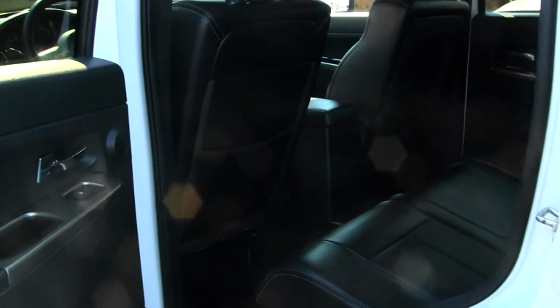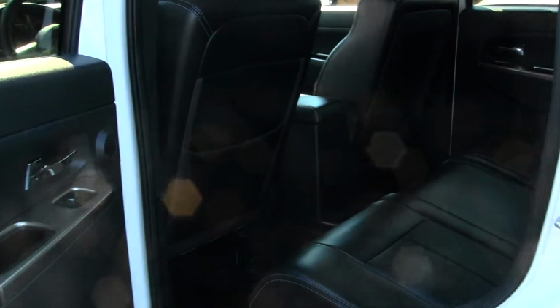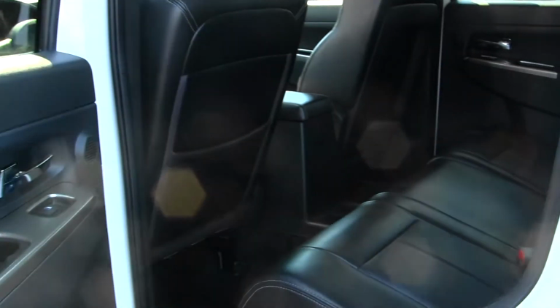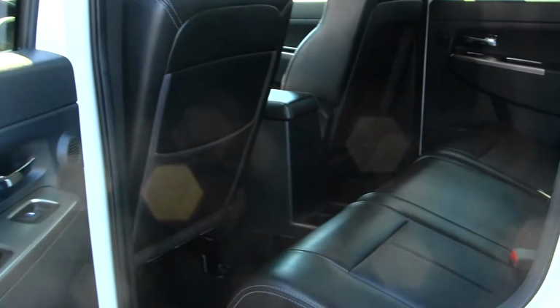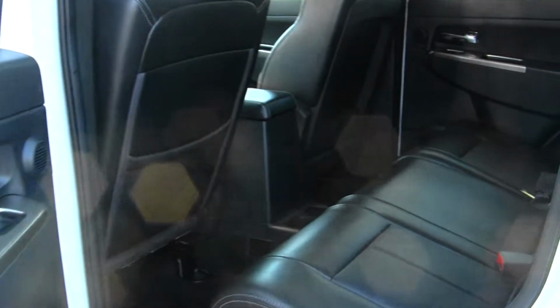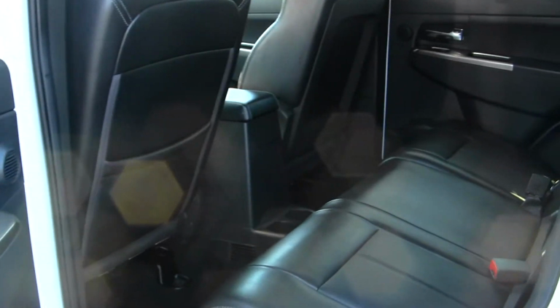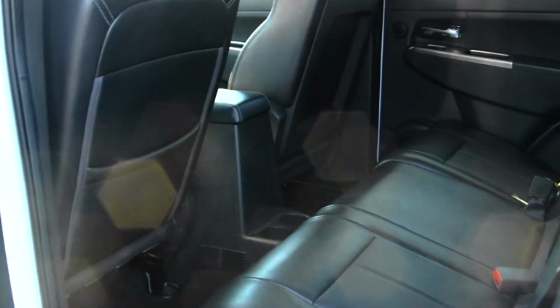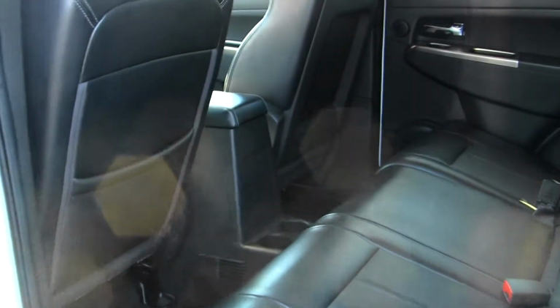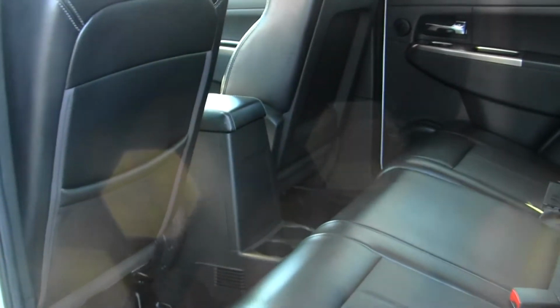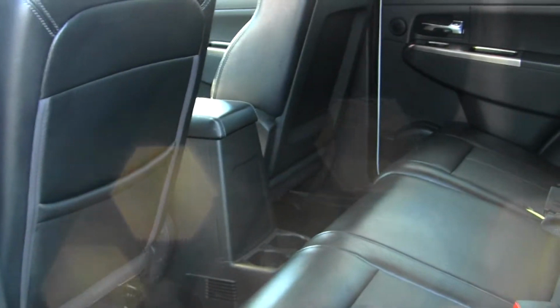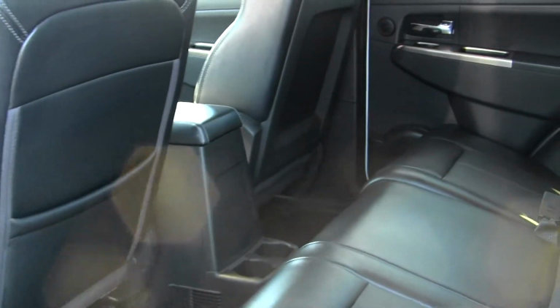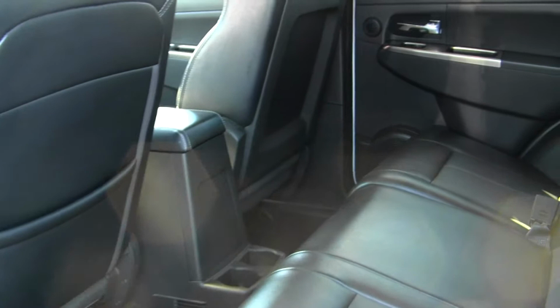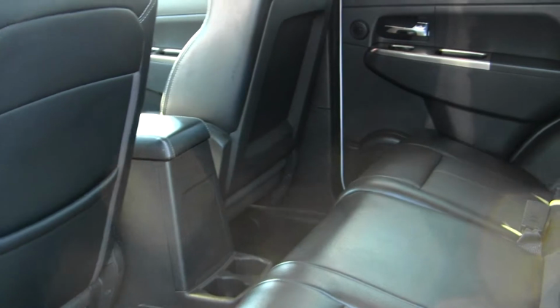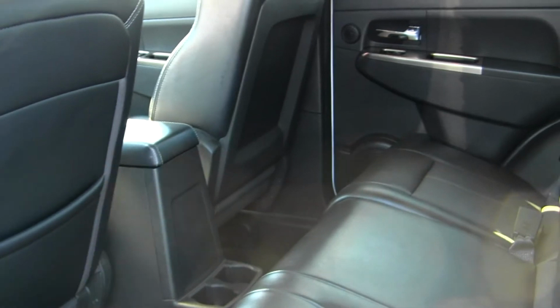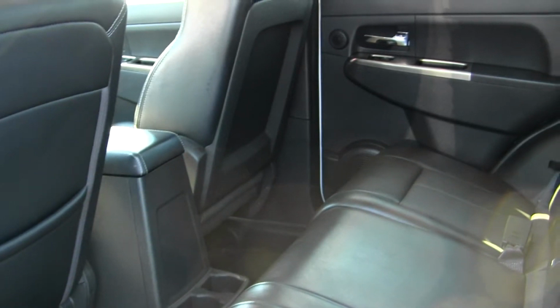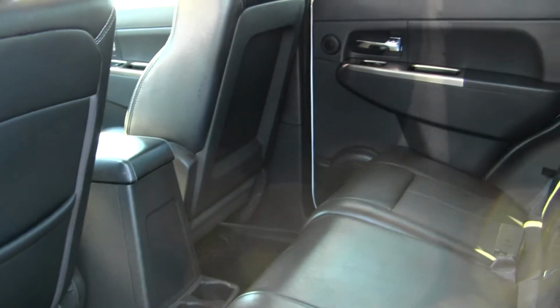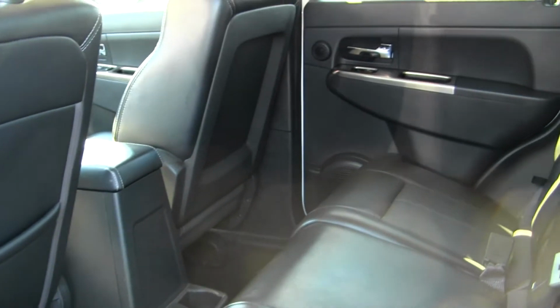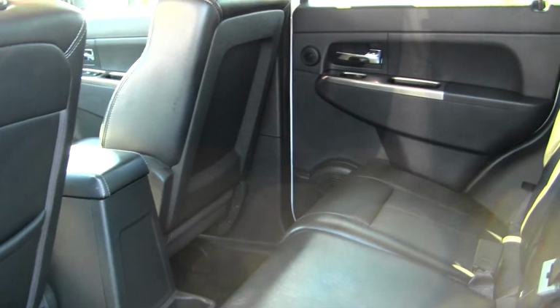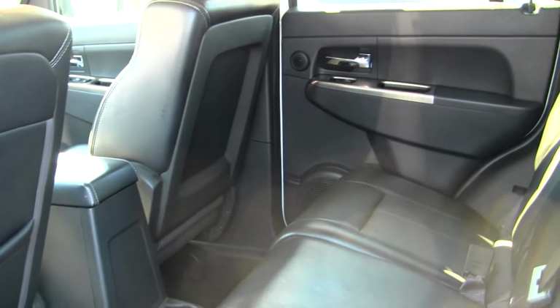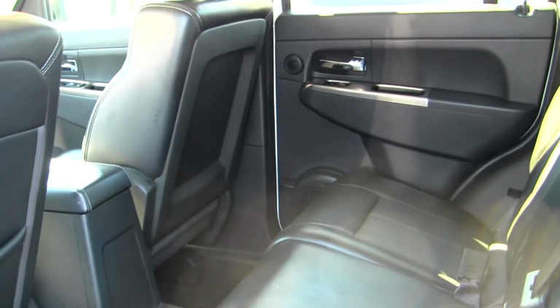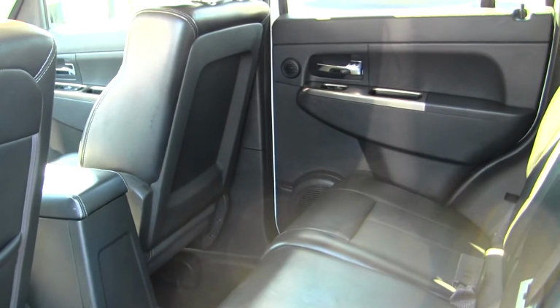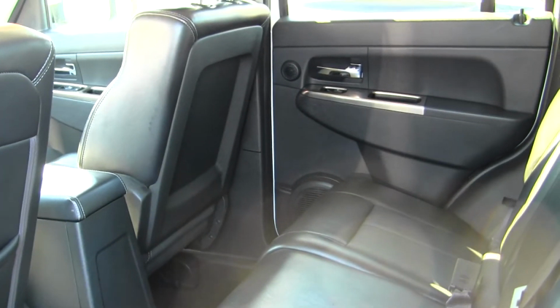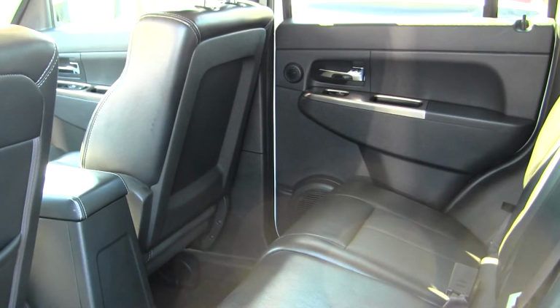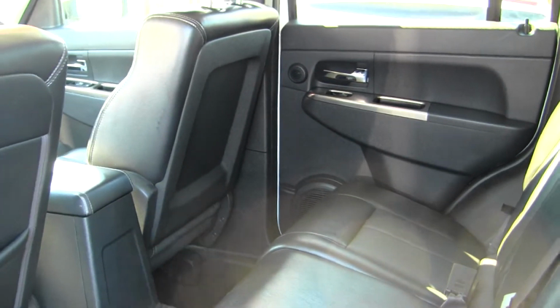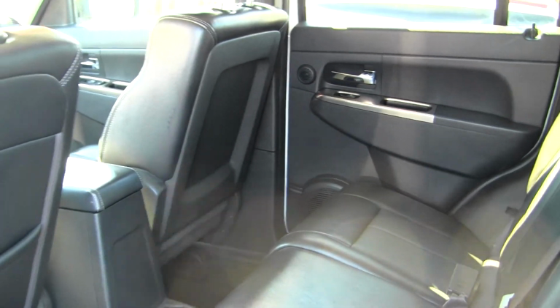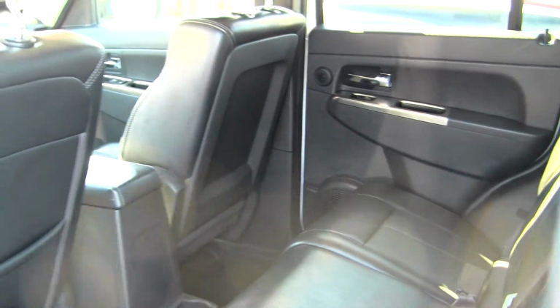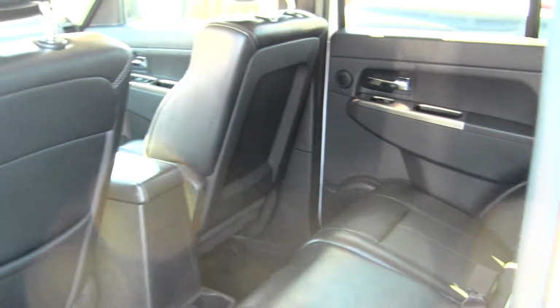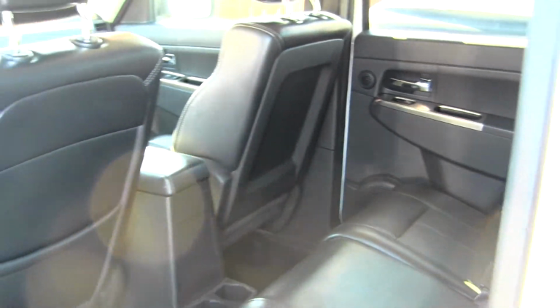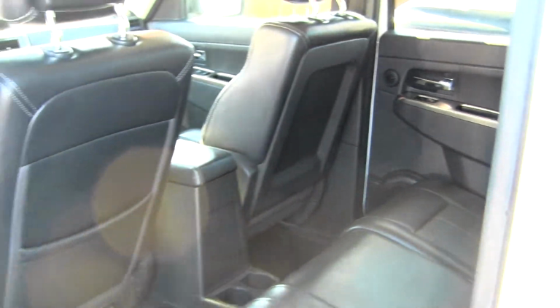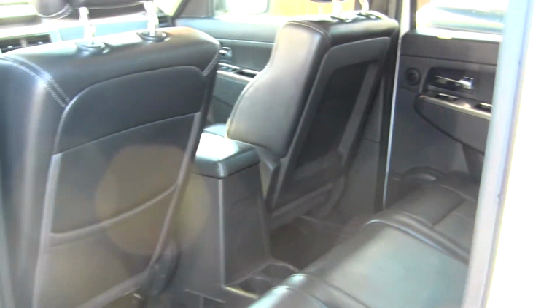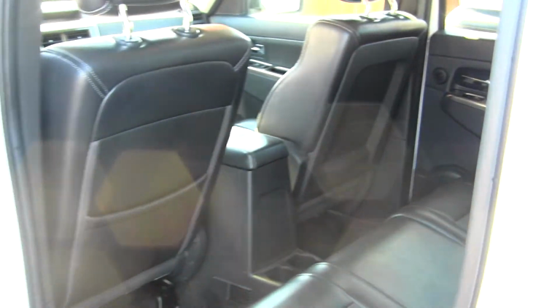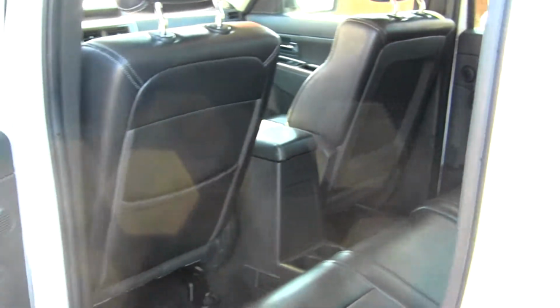The back seat comfortably seats three full-size adults. Very spacious back there.